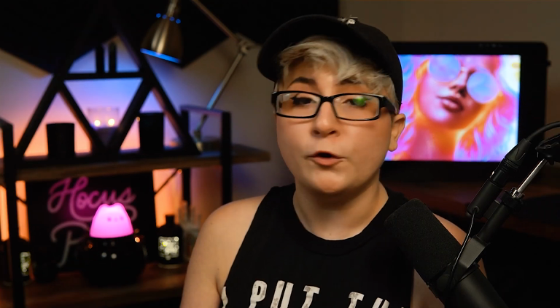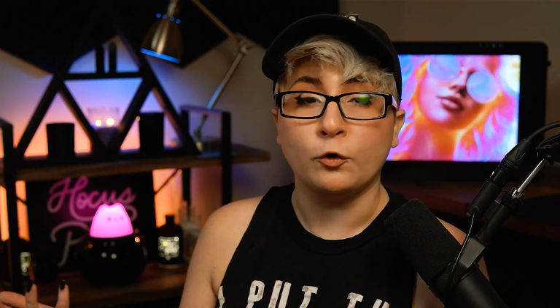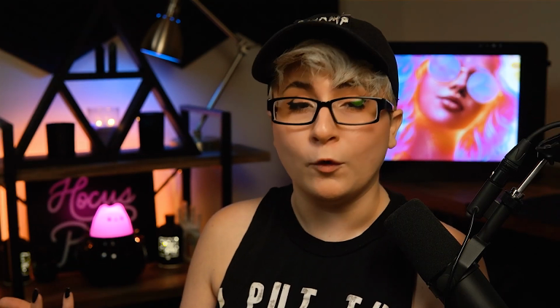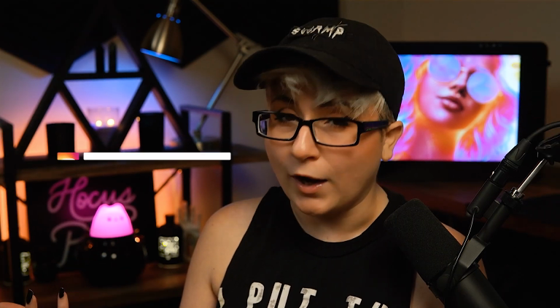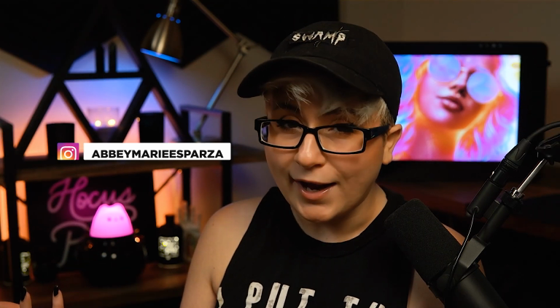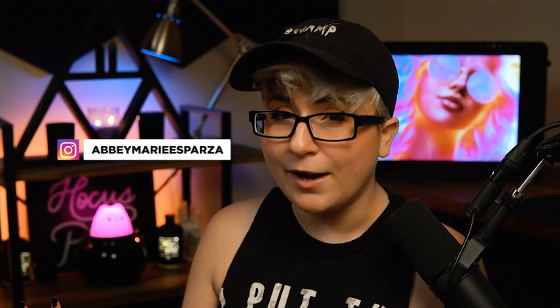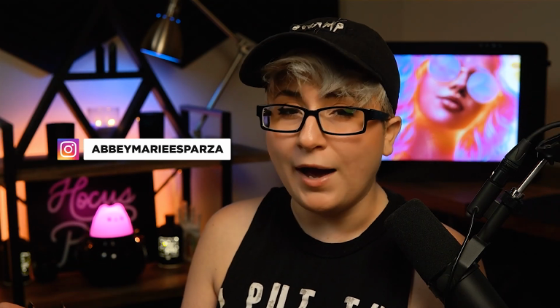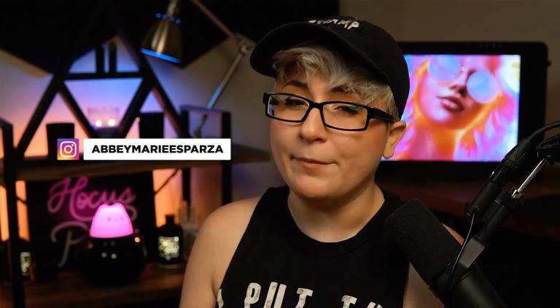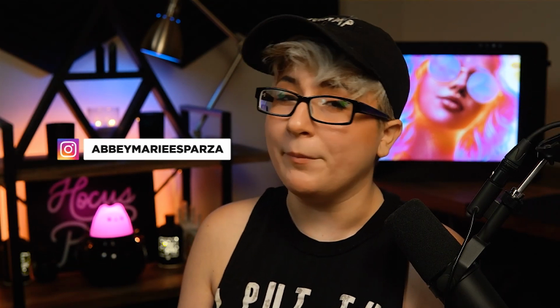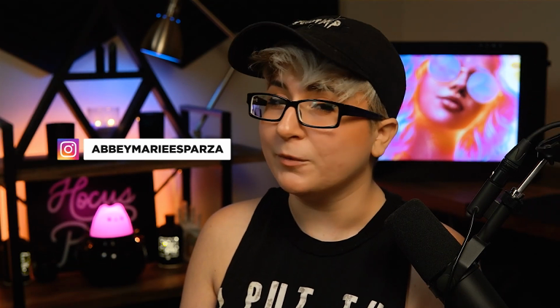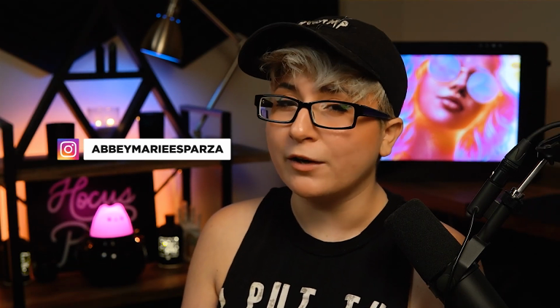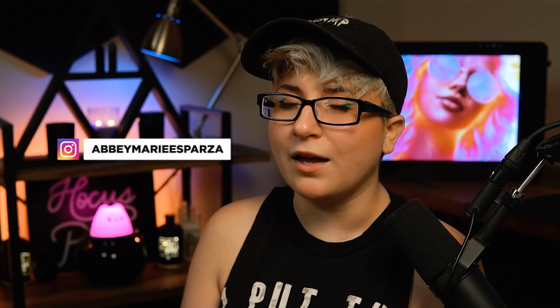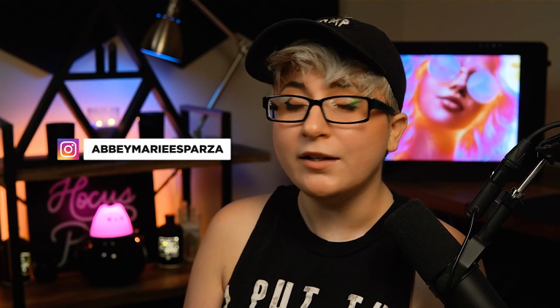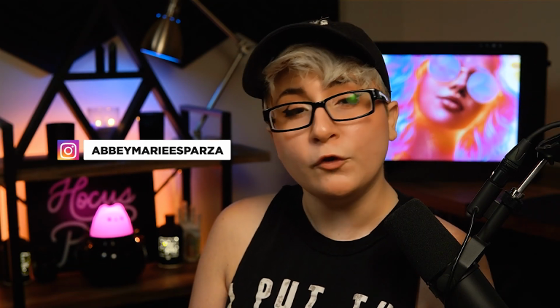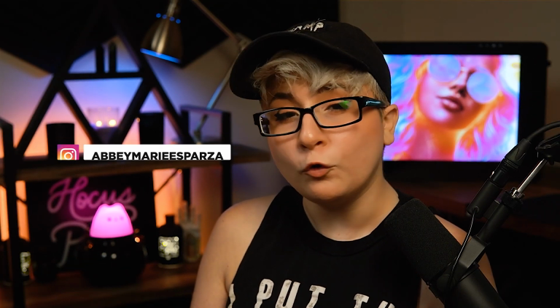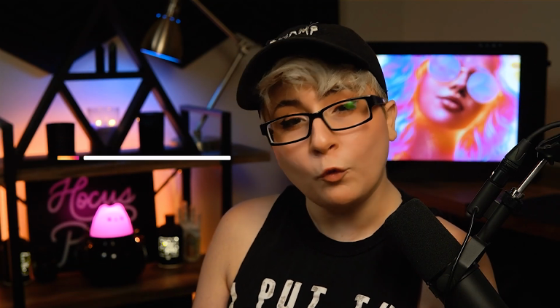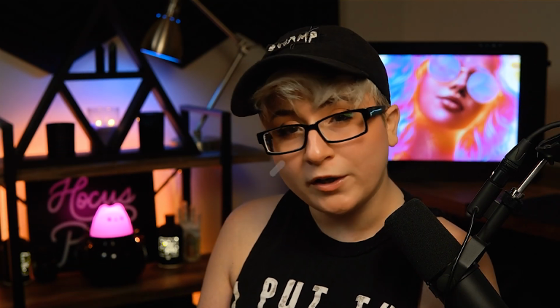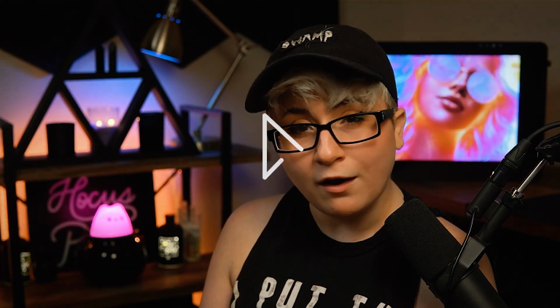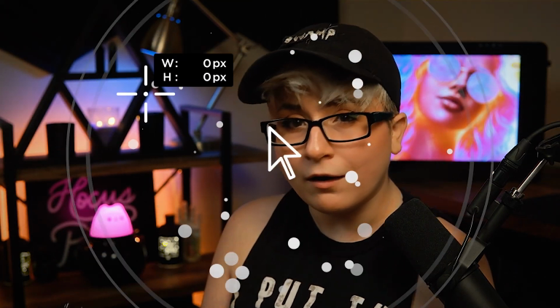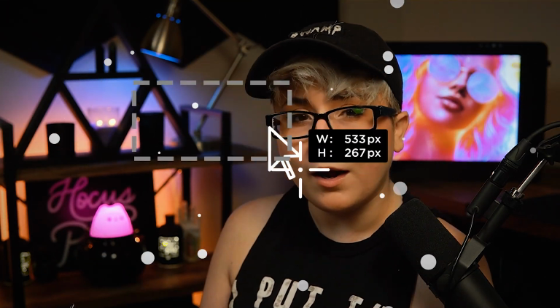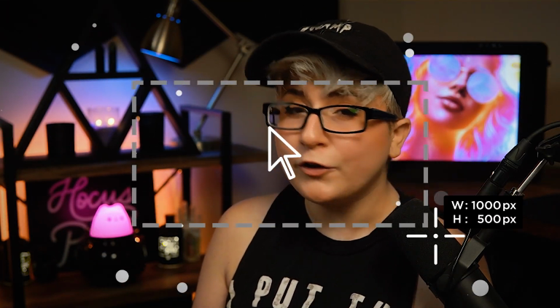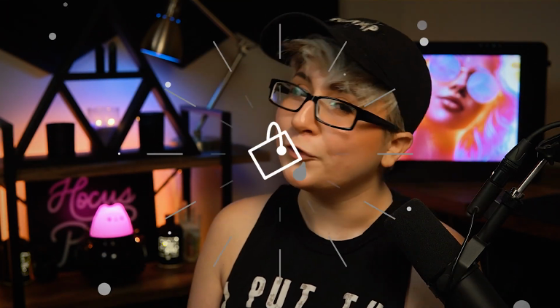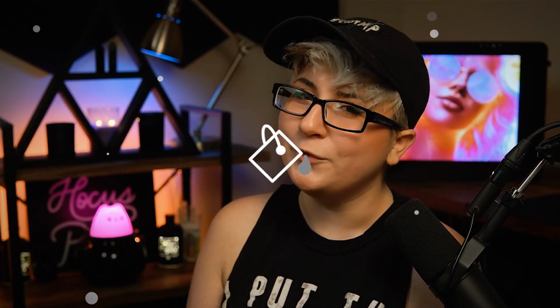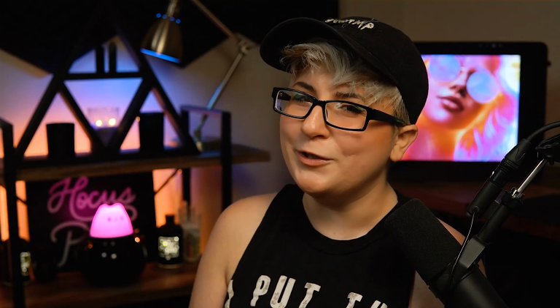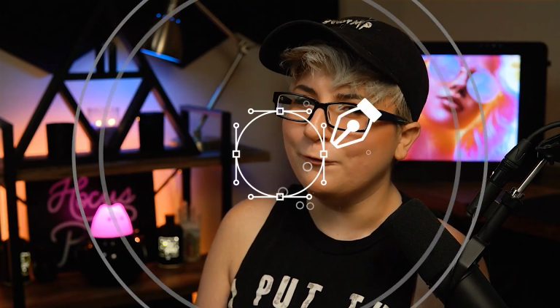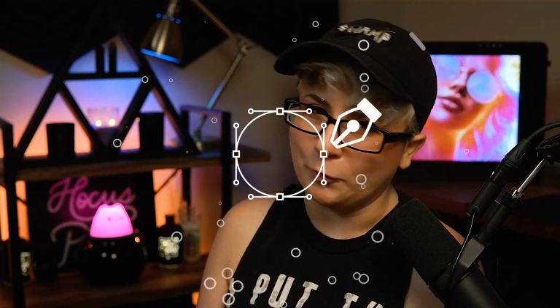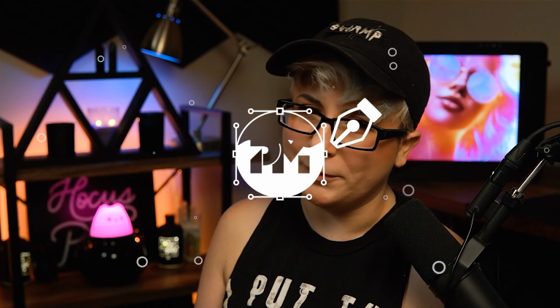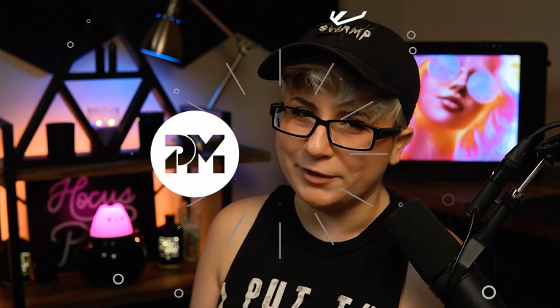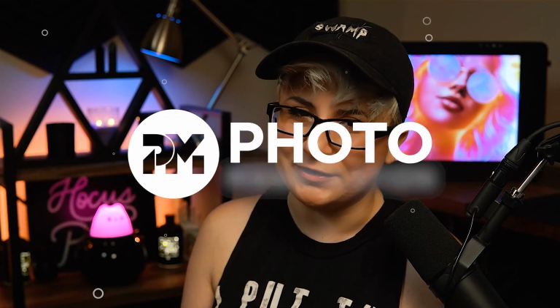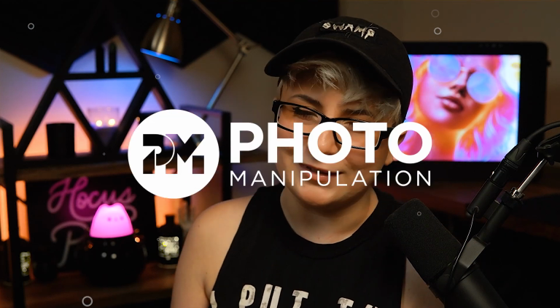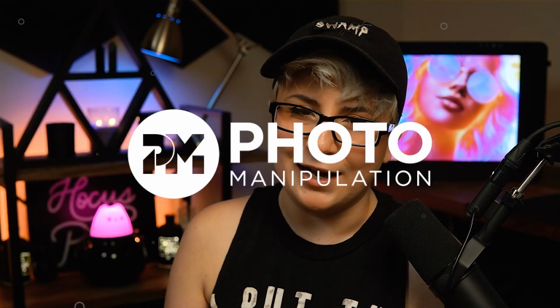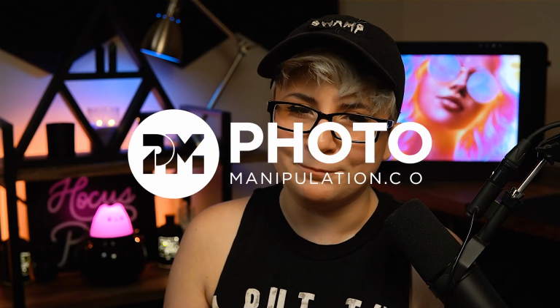If you don't know who I am, I'm Abby Esparza, and if you don't know where you are, you're tuned into photomanipulation.com.